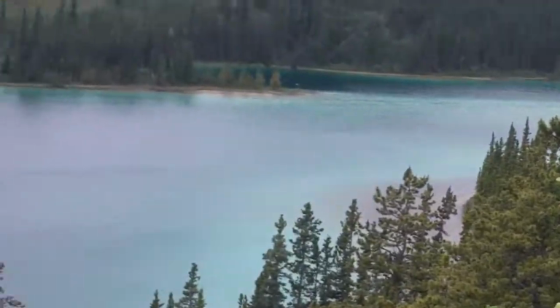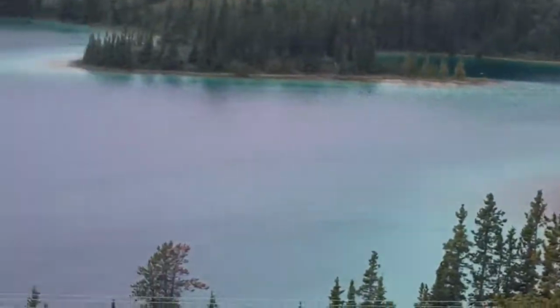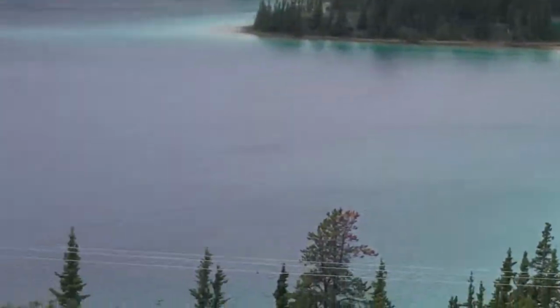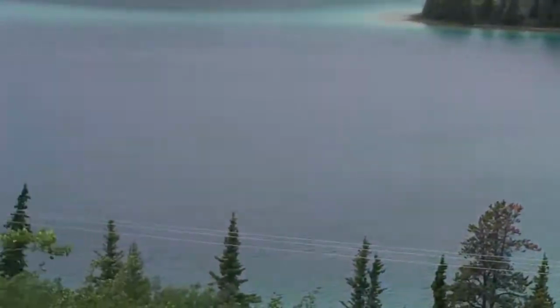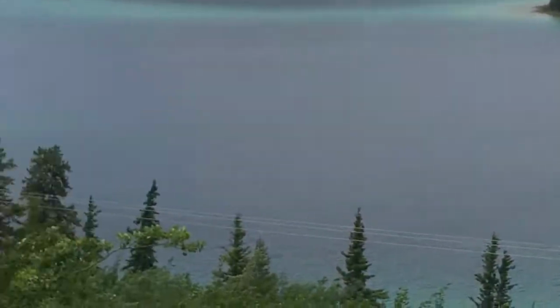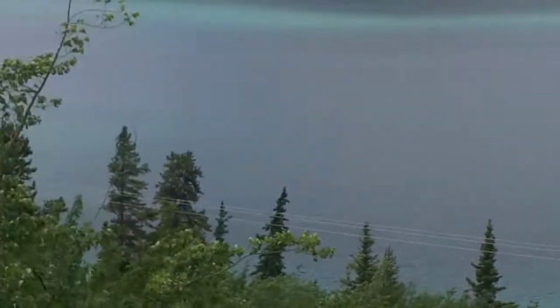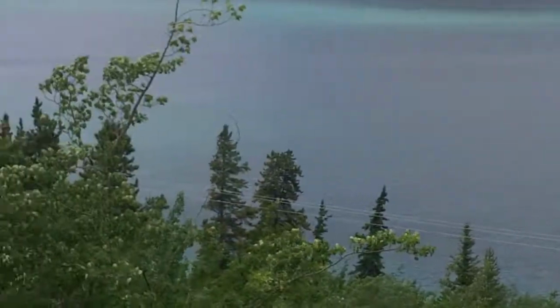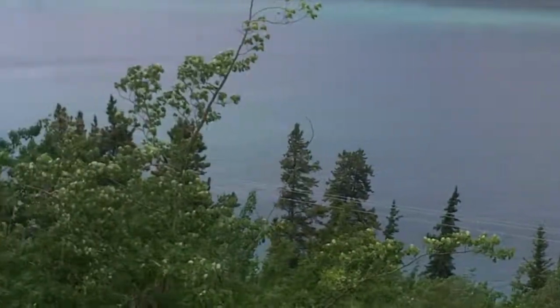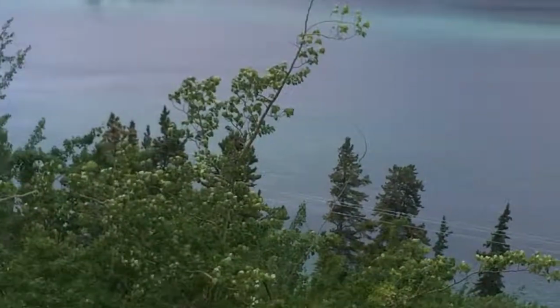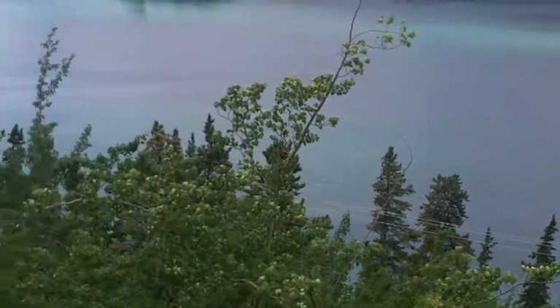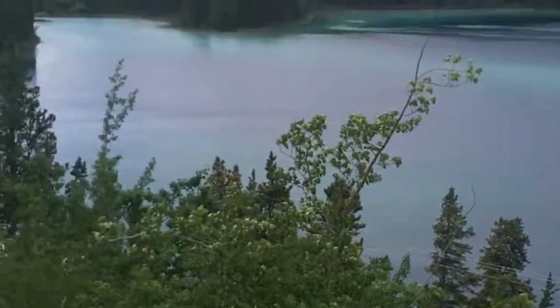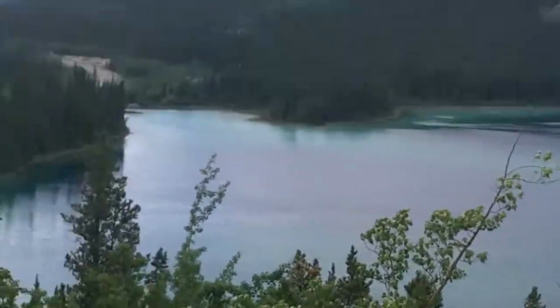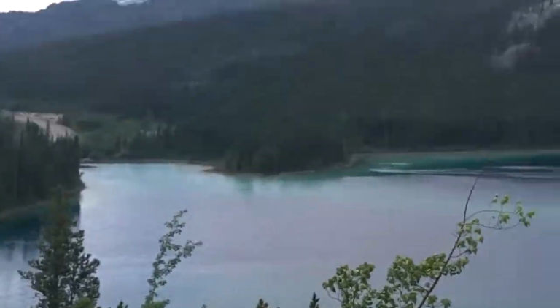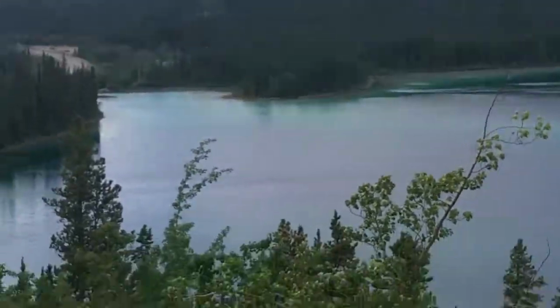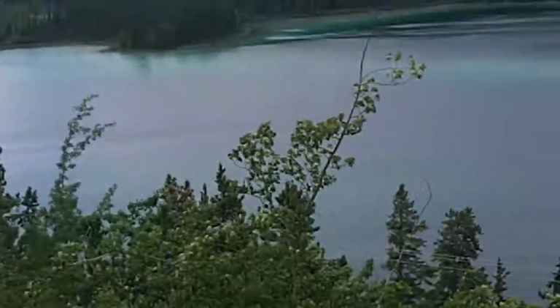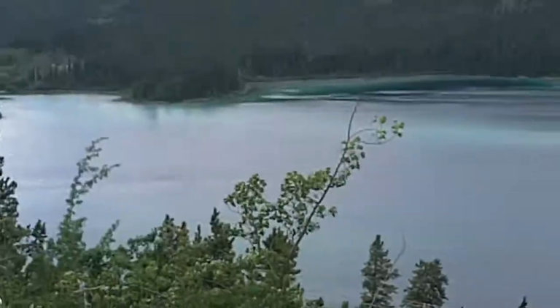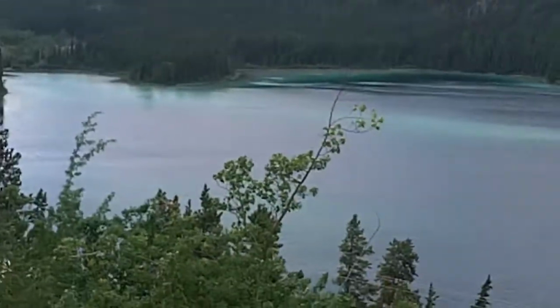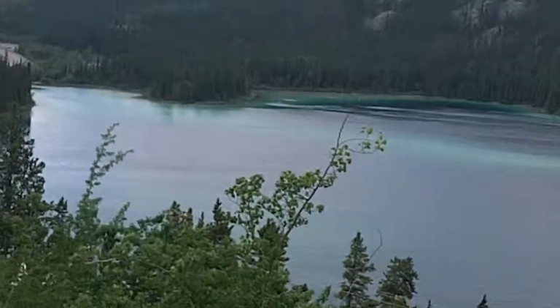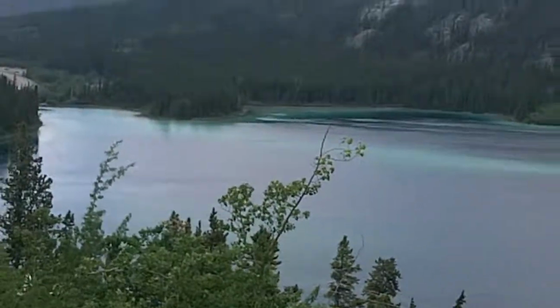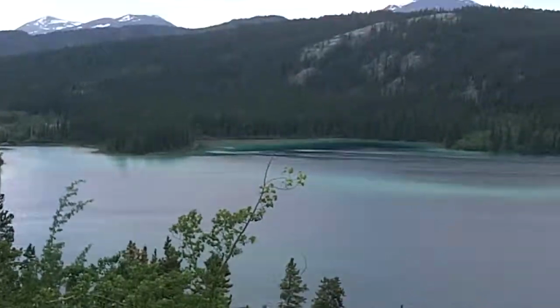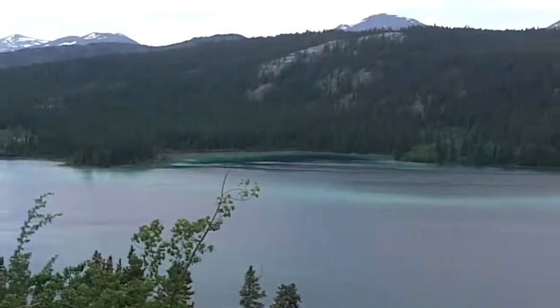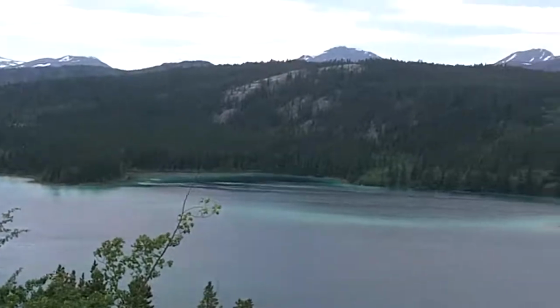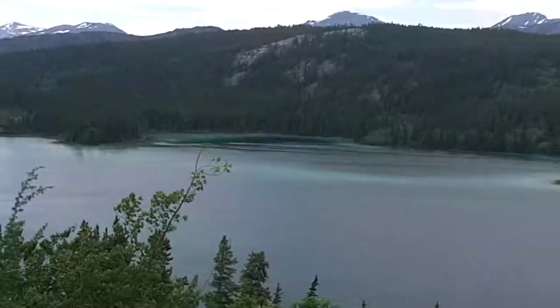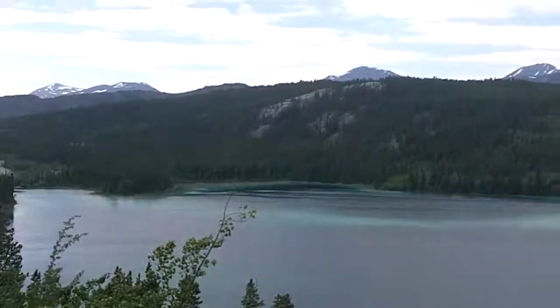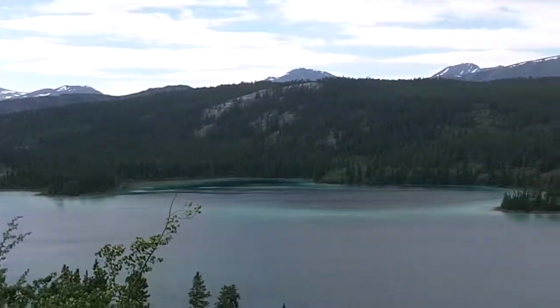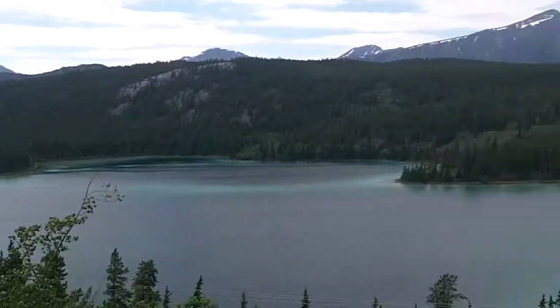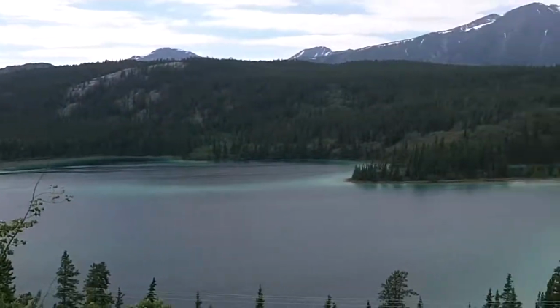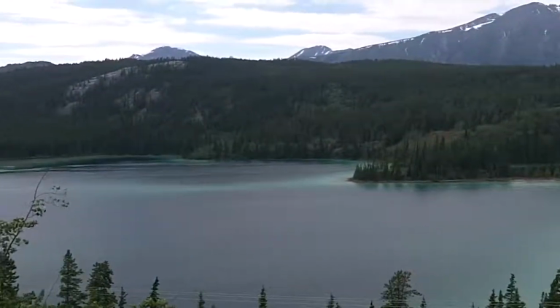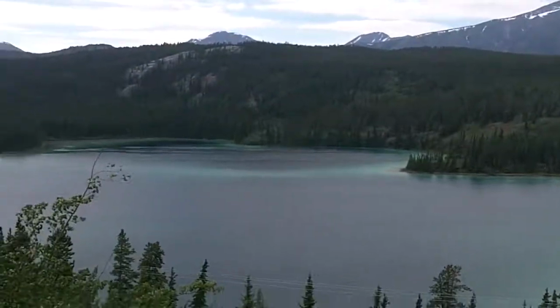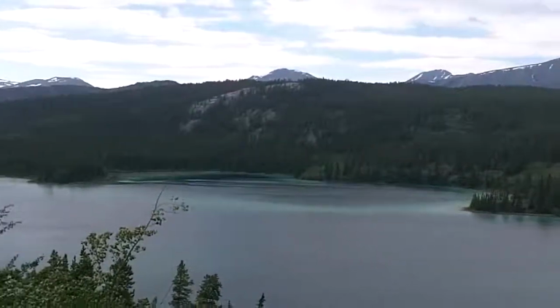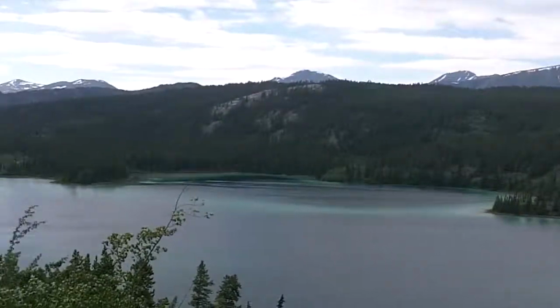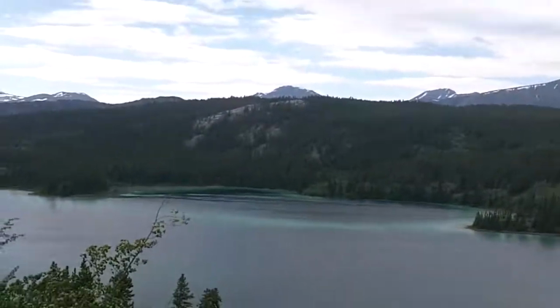Anyway, that is Emerald Lake between Carcross and Whitehorse. And we'll be back soon. I'm Lewis Tours Videos North America.